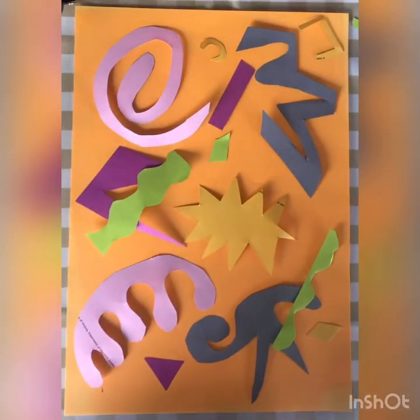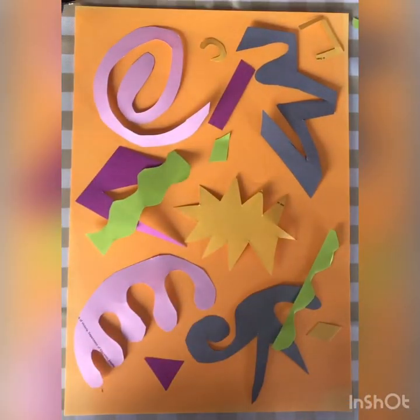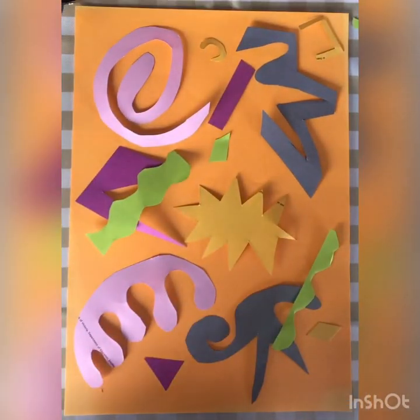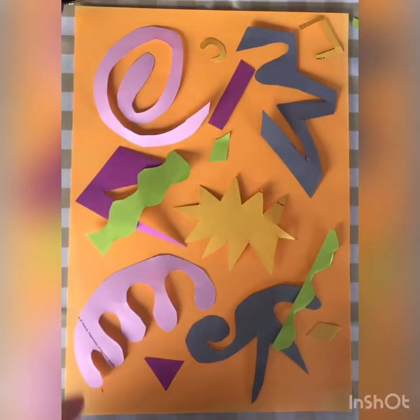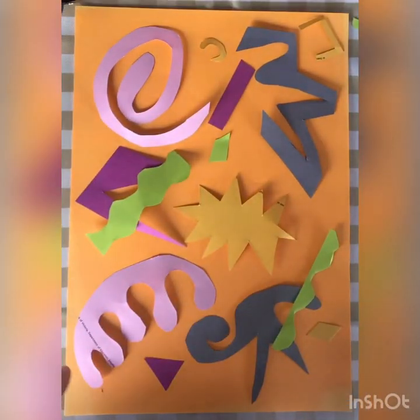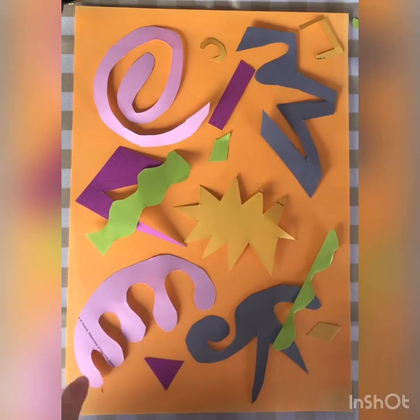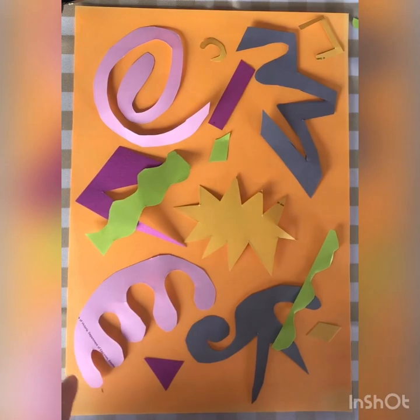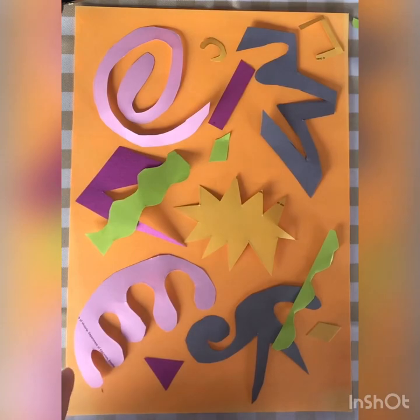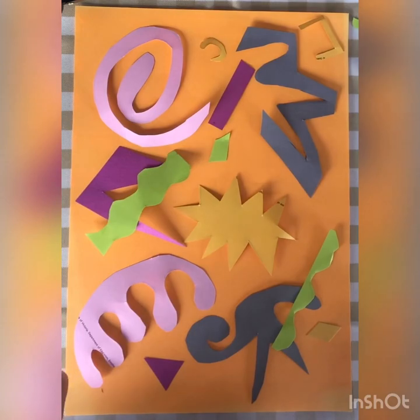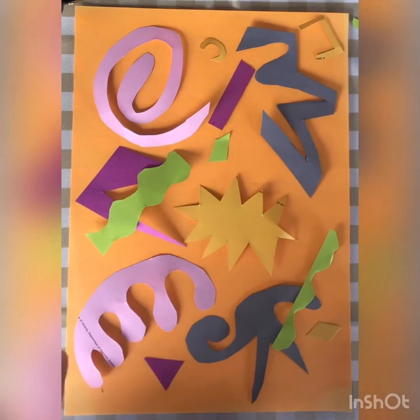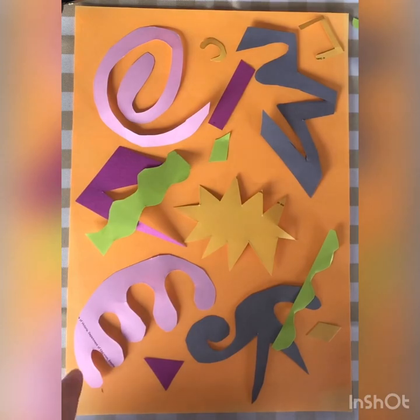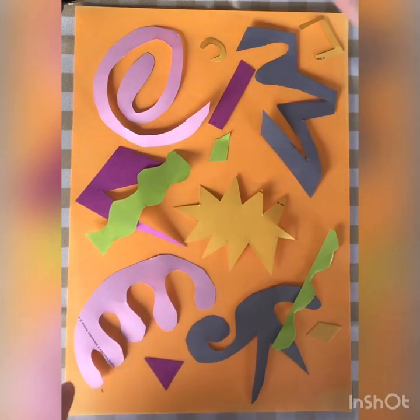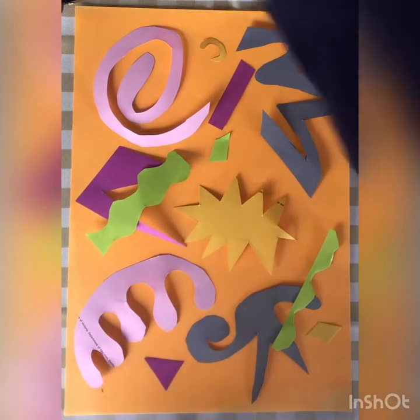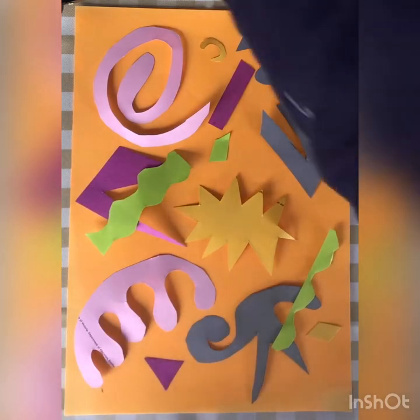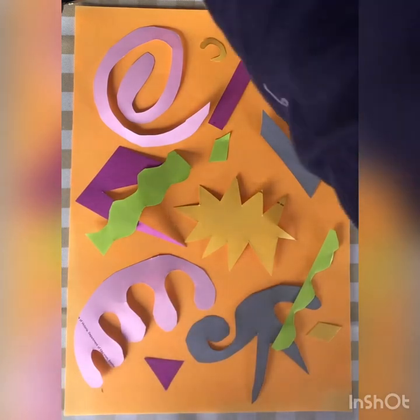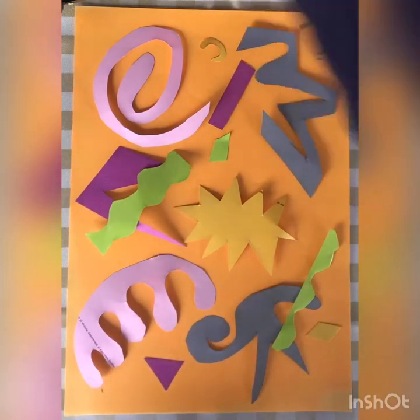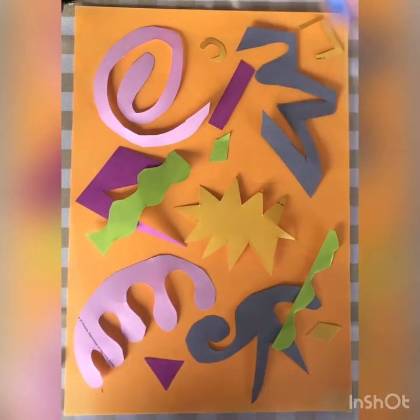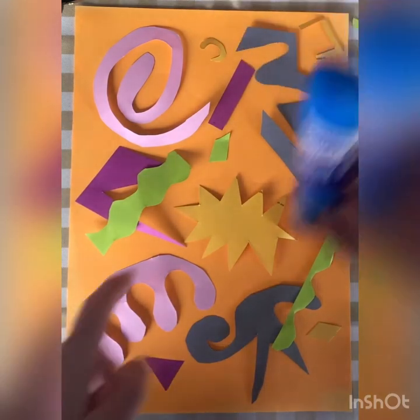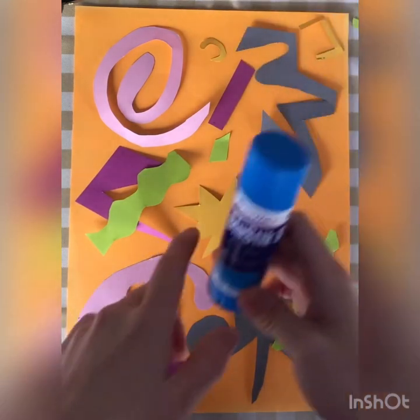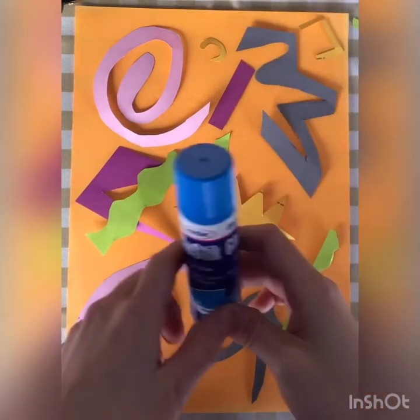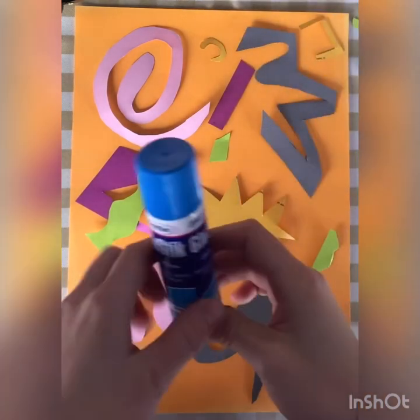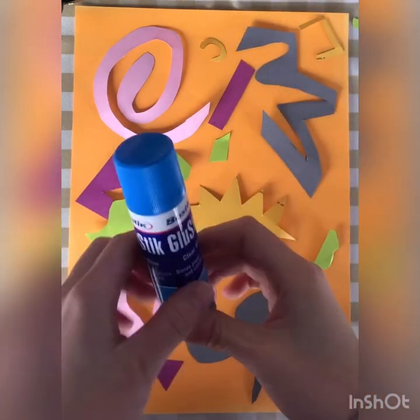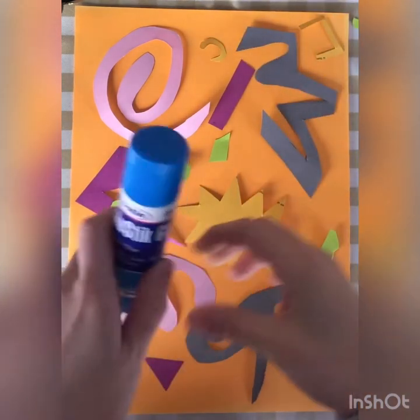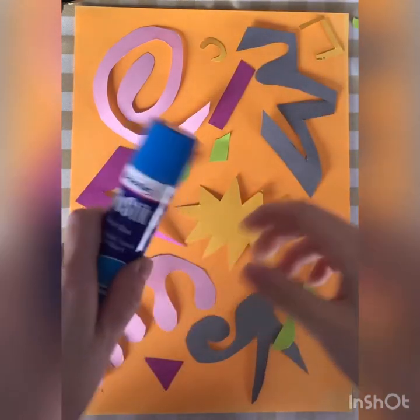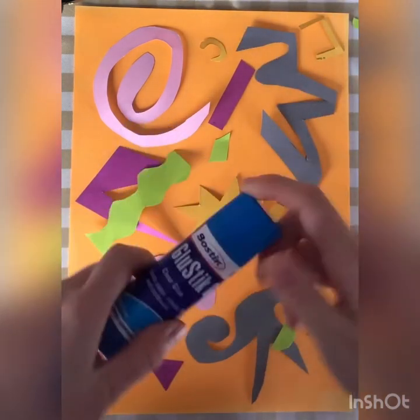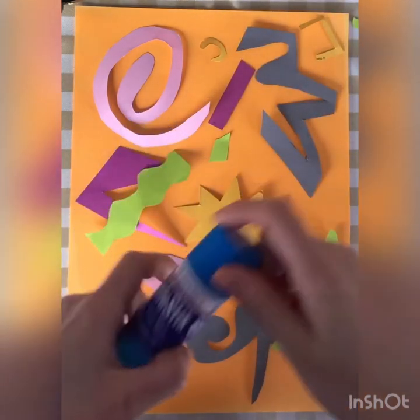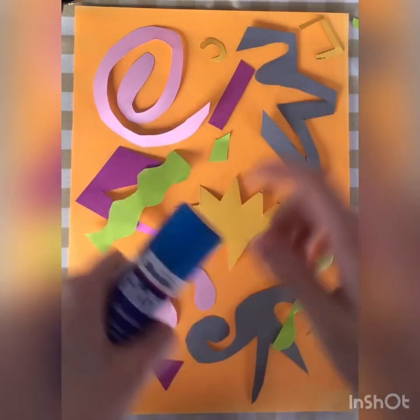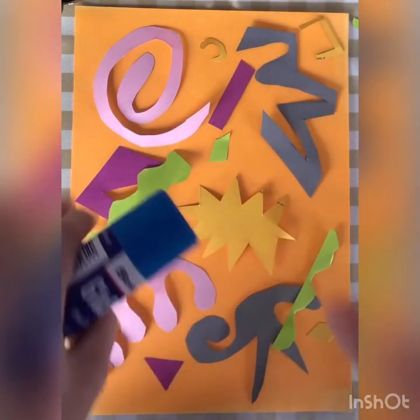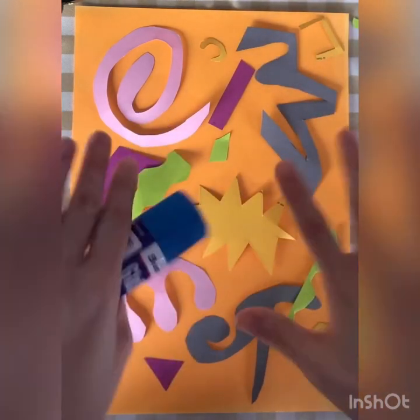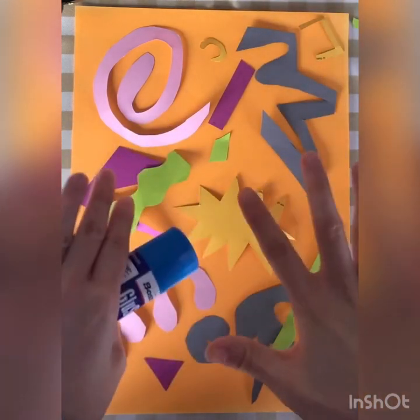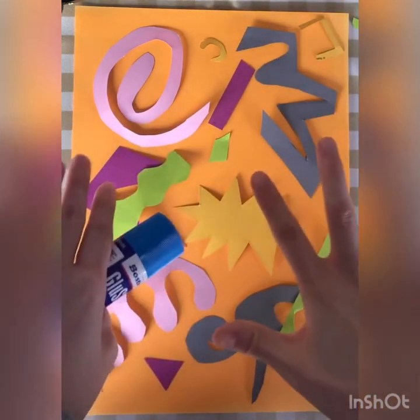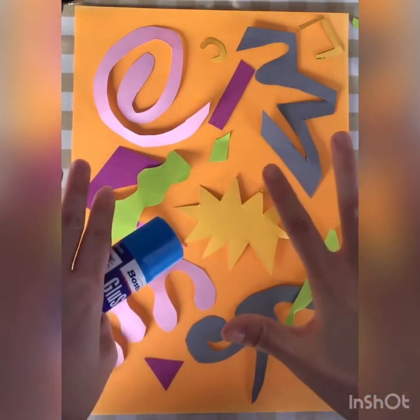Once you're happy with your layout, grab your glue stick and stick them on.